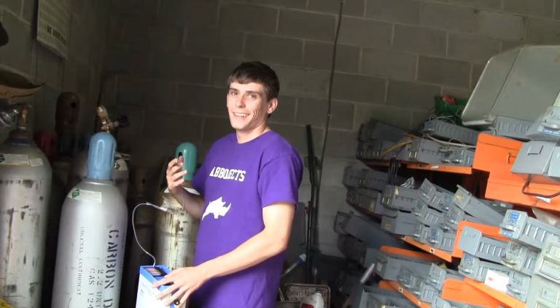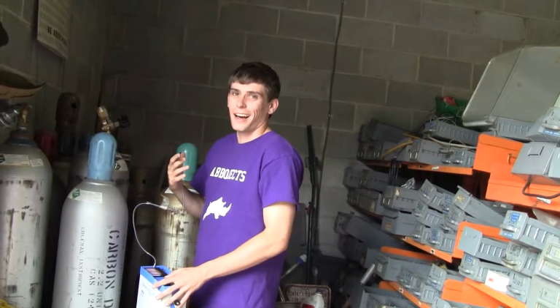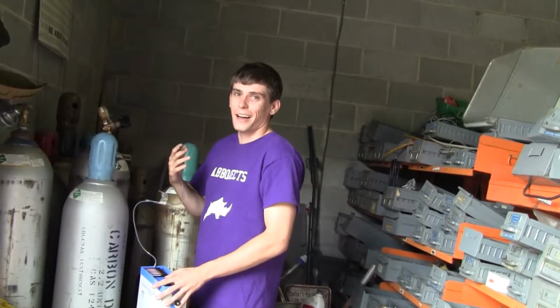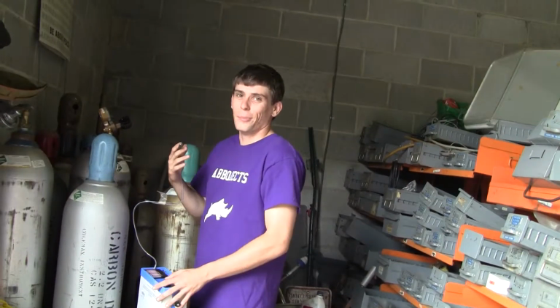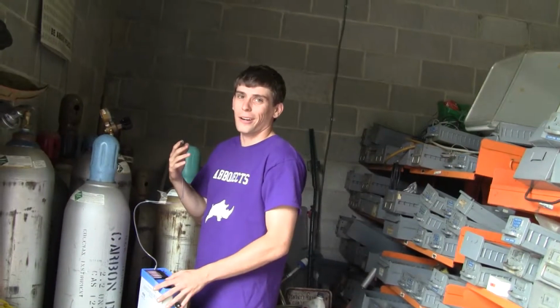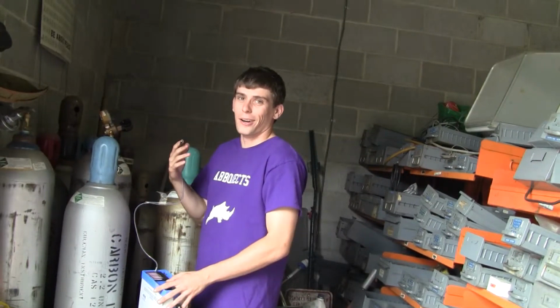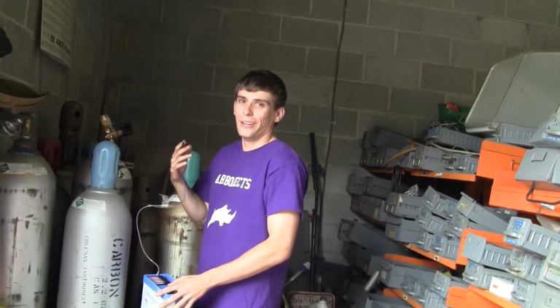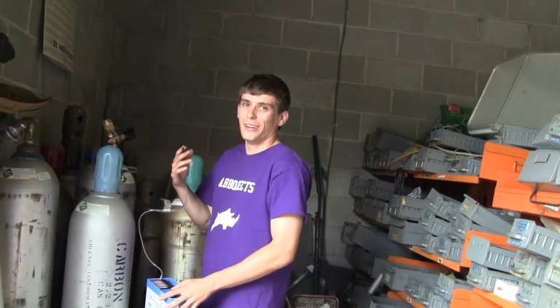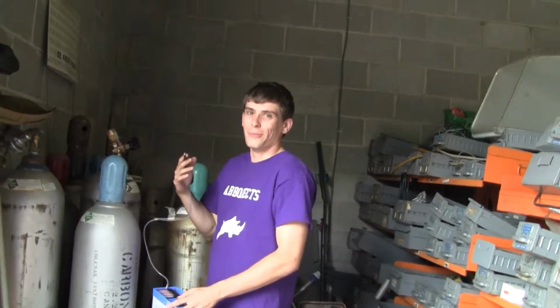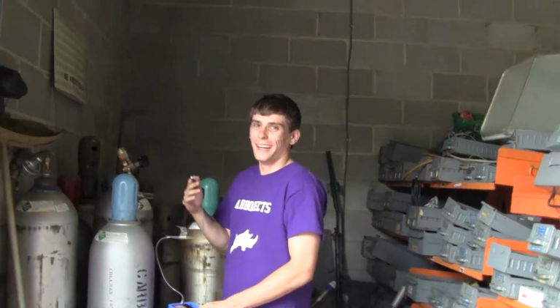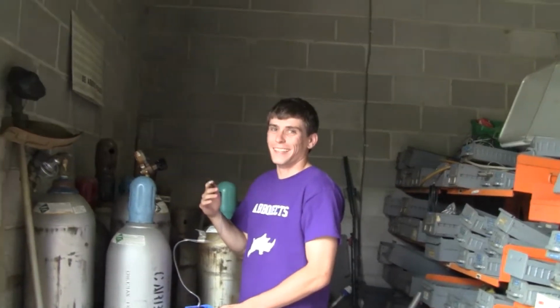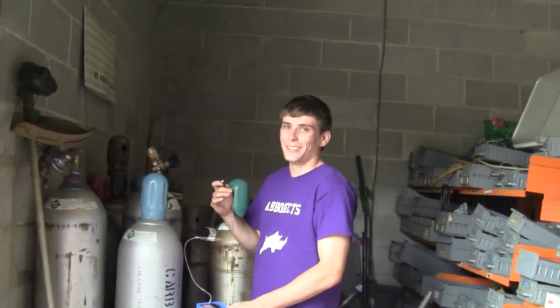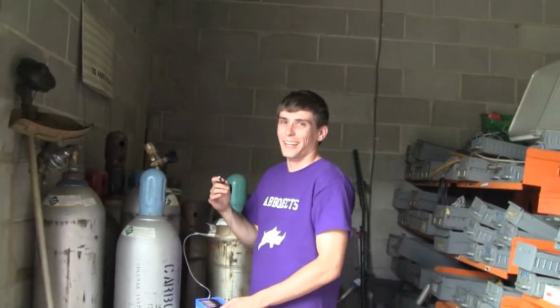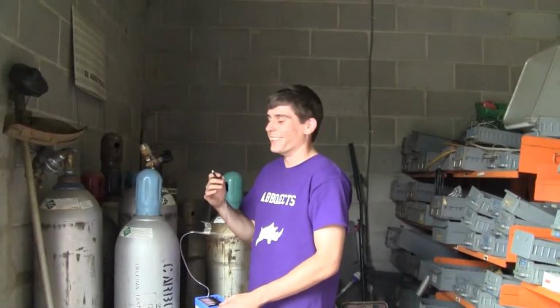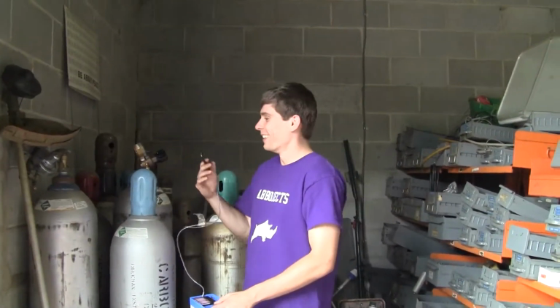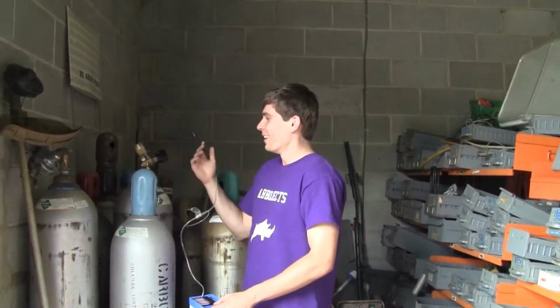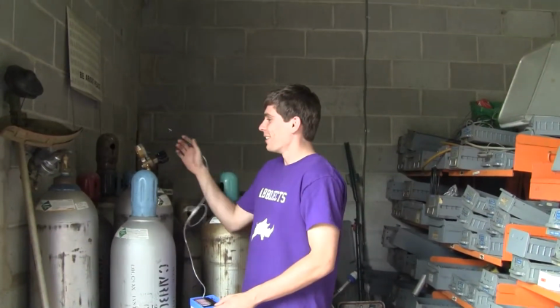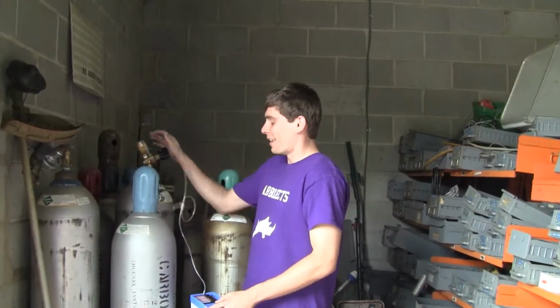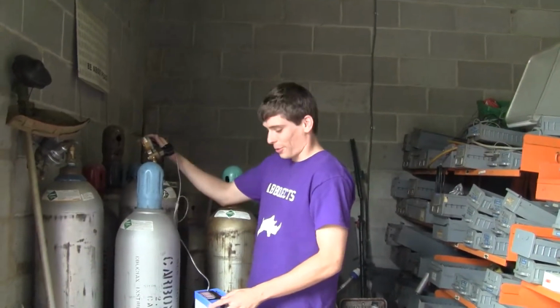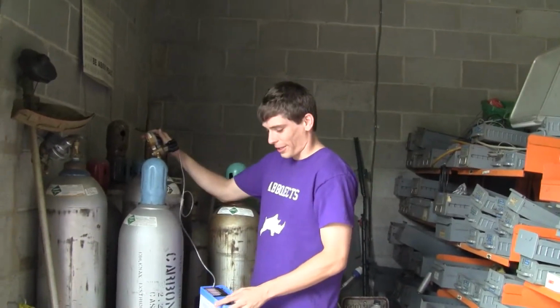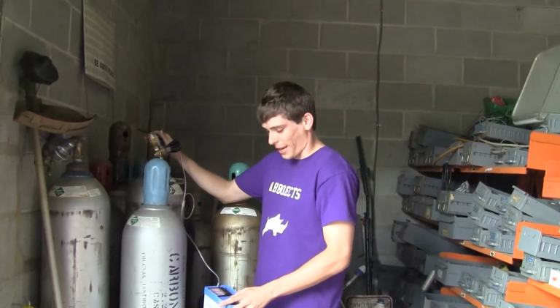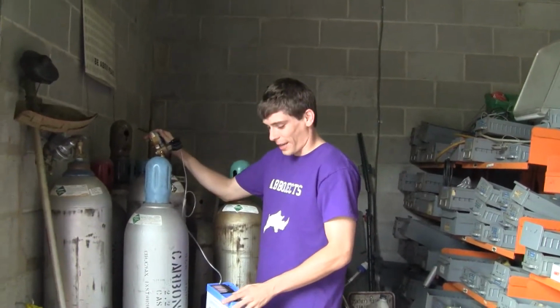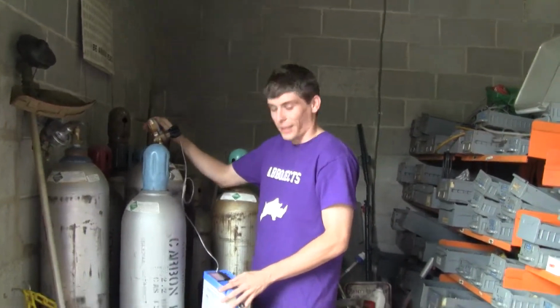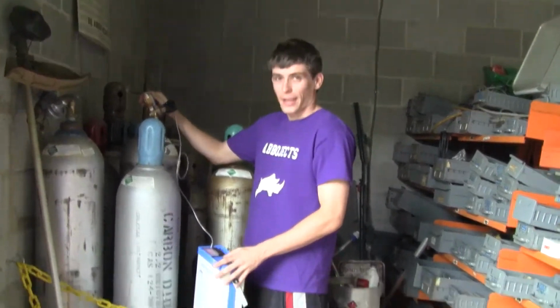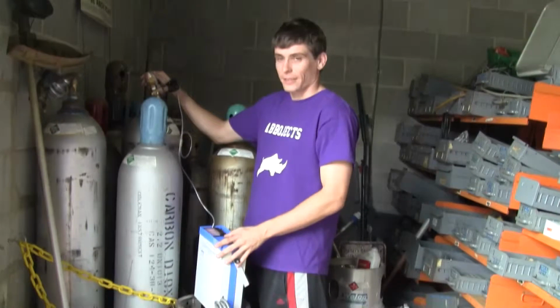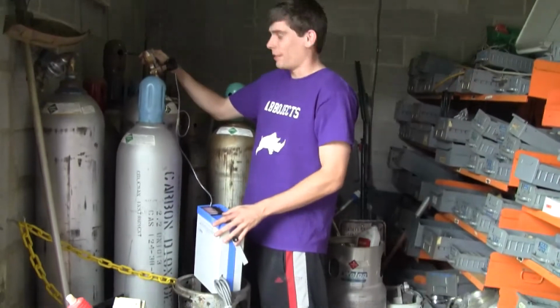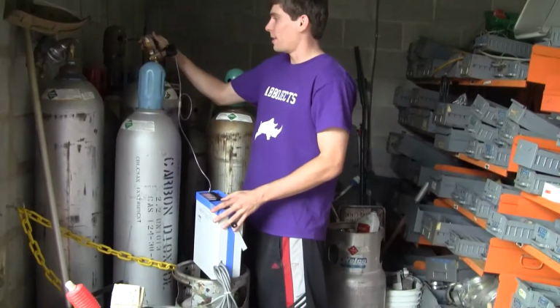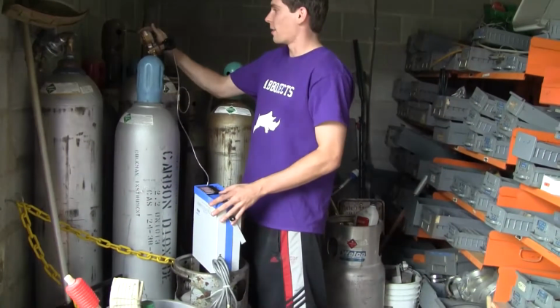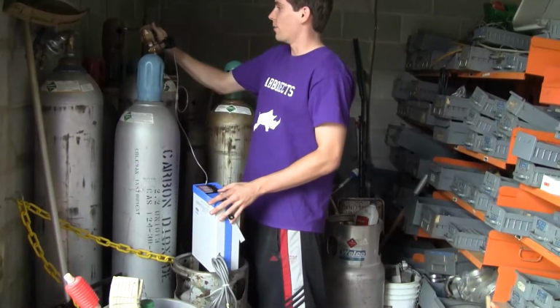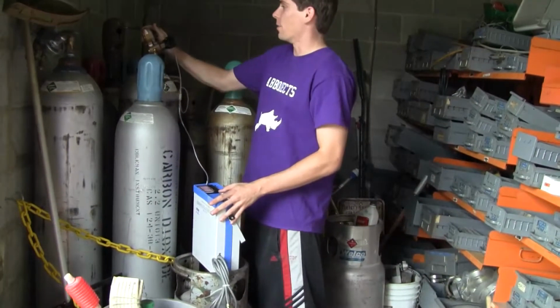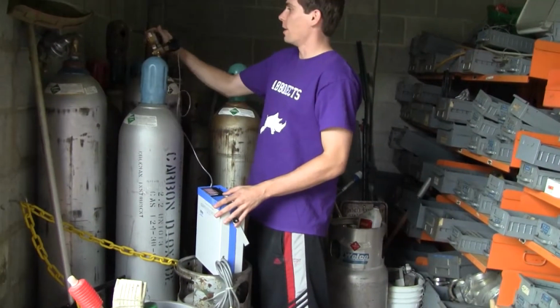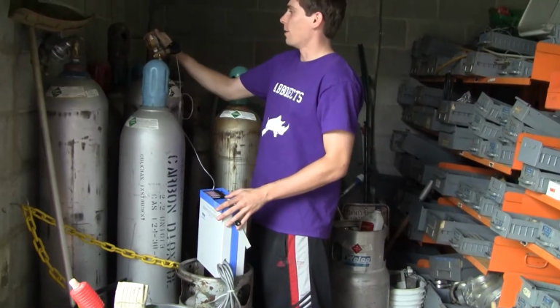Hi, Brett Harmon here from Hitech Trader. Today we're looking at a gas leak detector for helium.